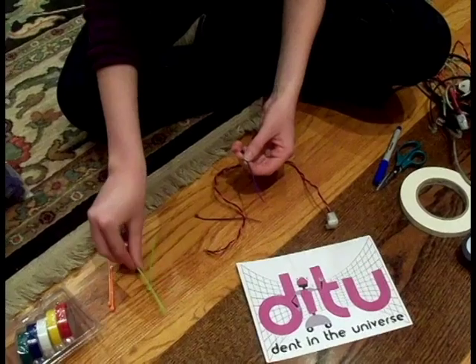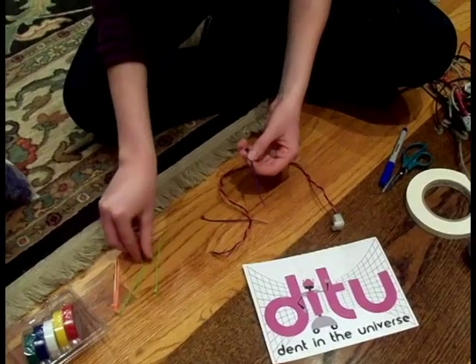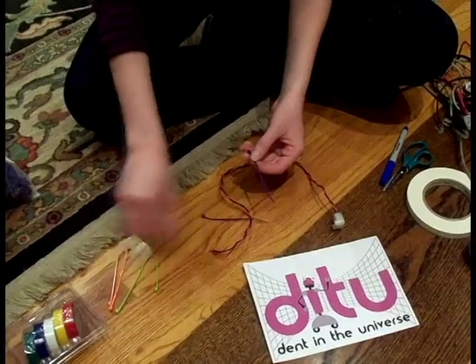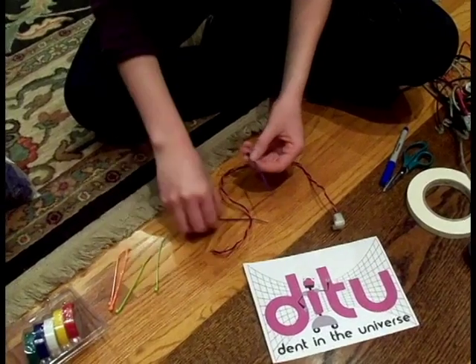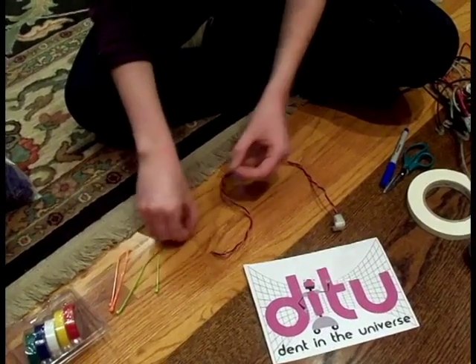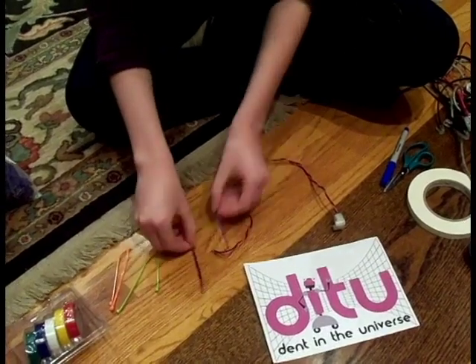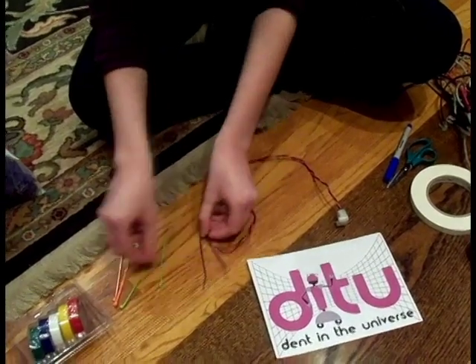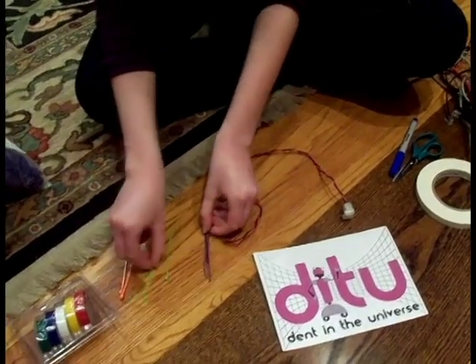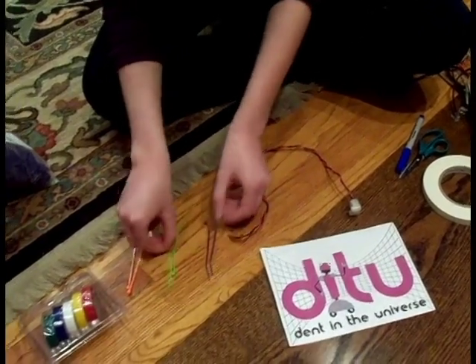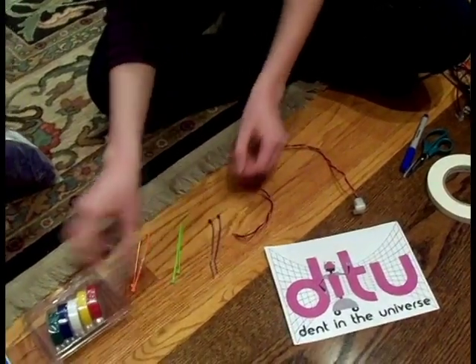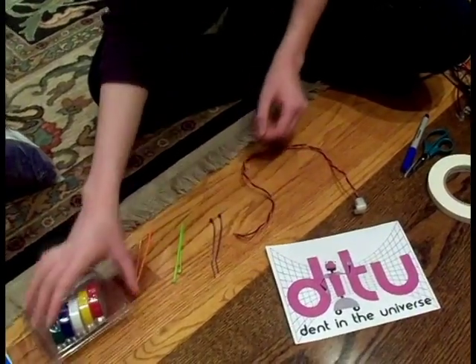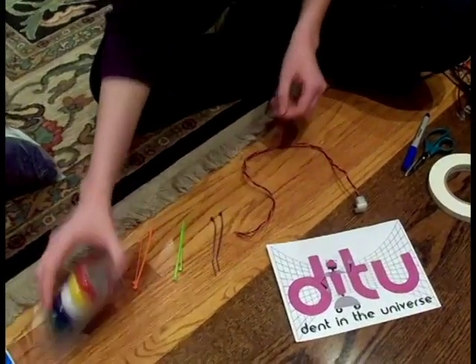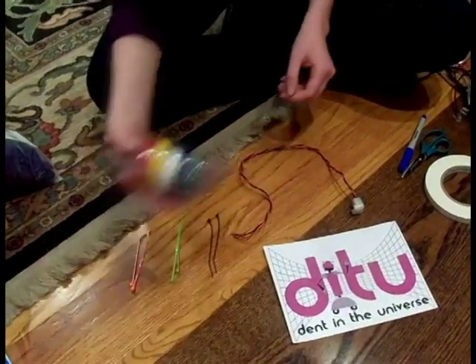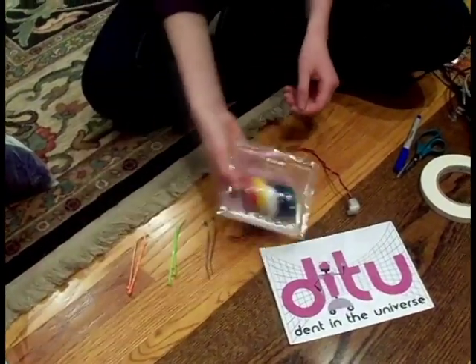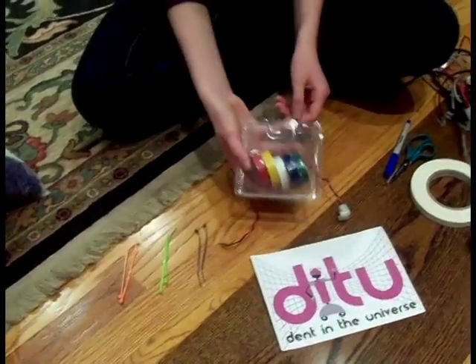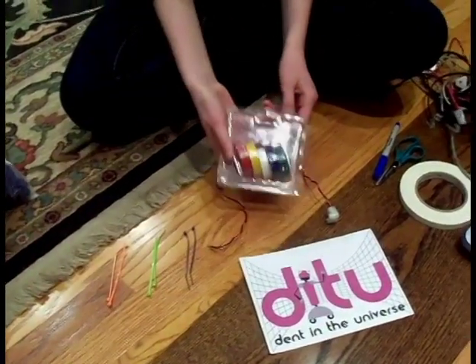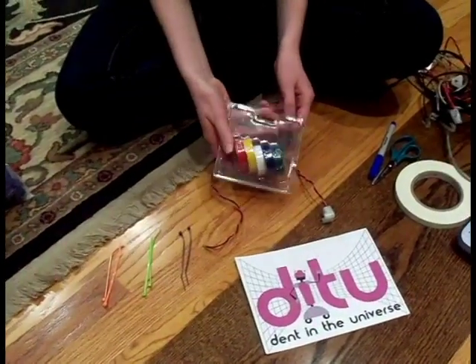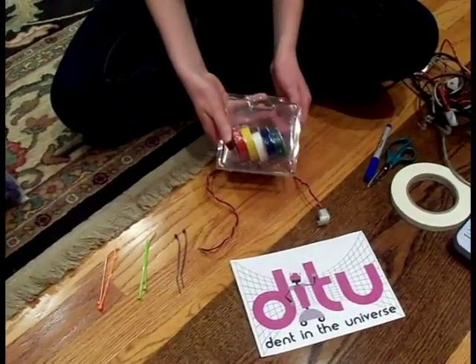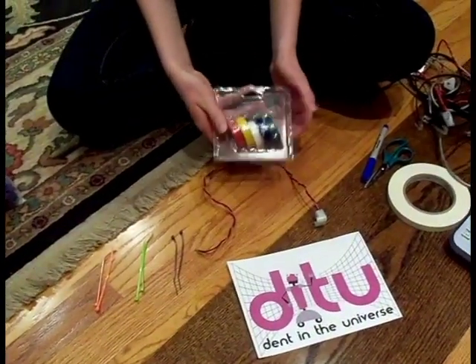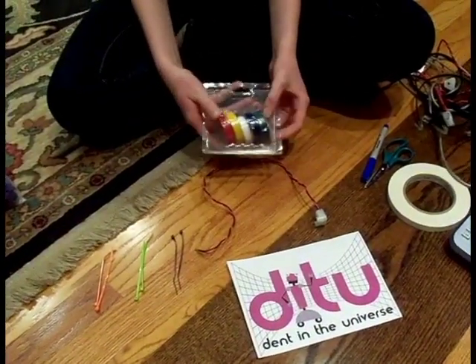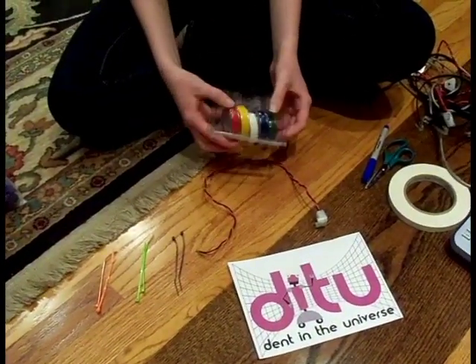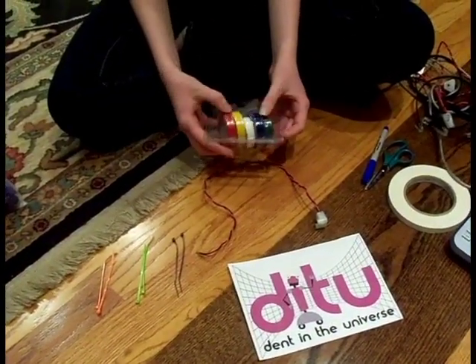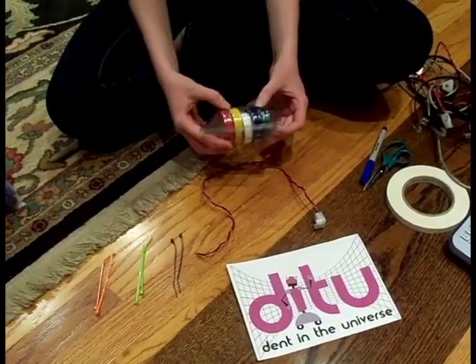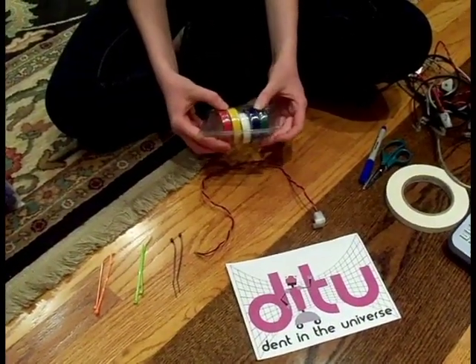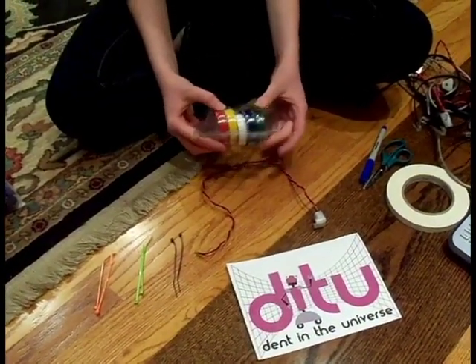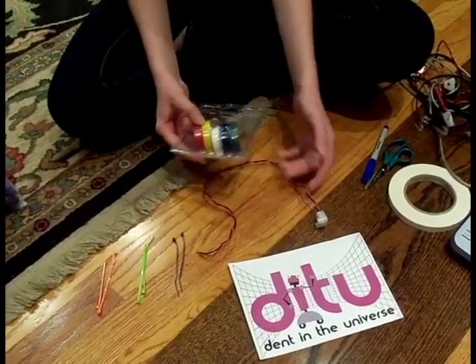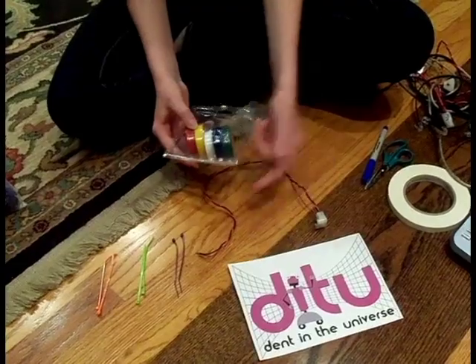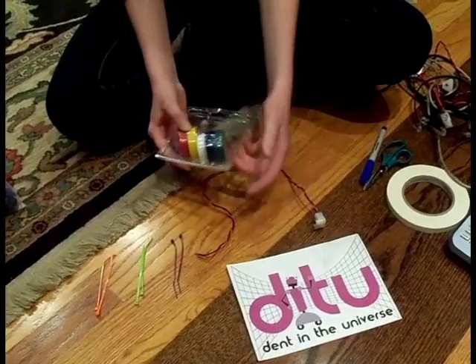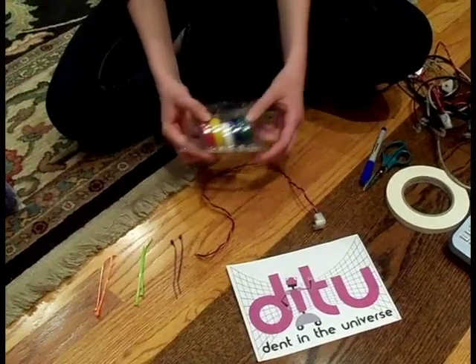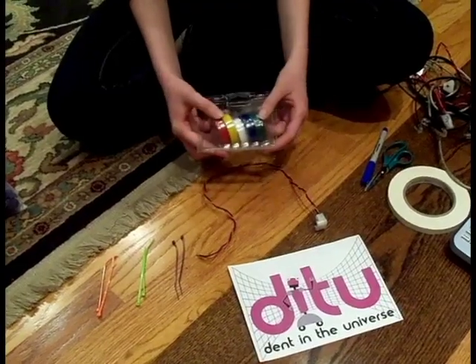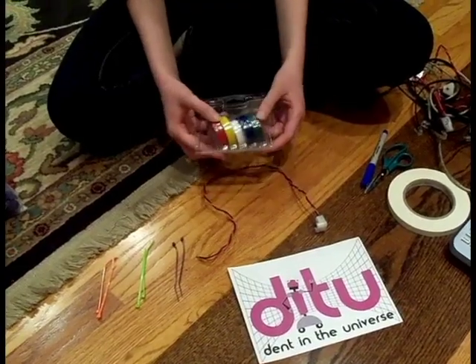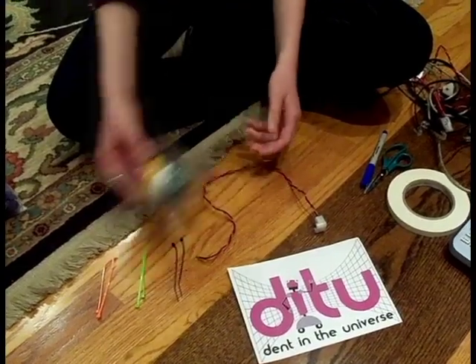Another cool thing to do for your wires is to use colored electrical tape. You can just tape each end and you'll be done.